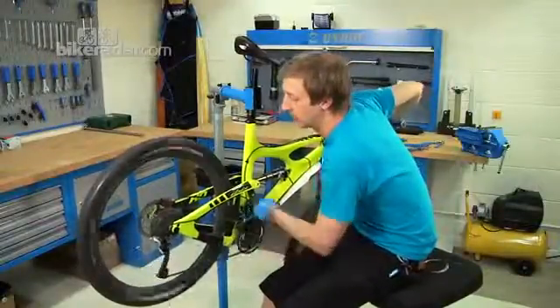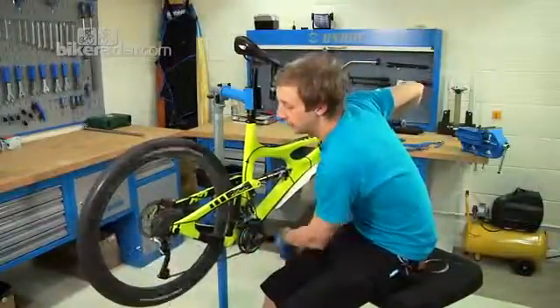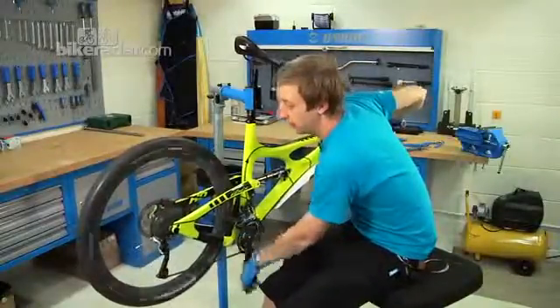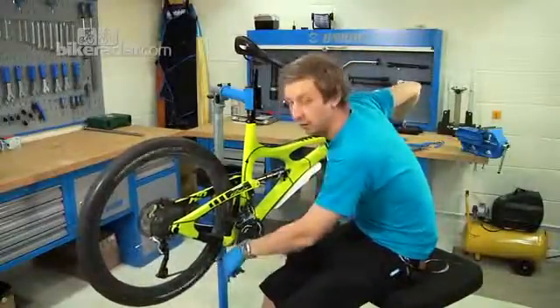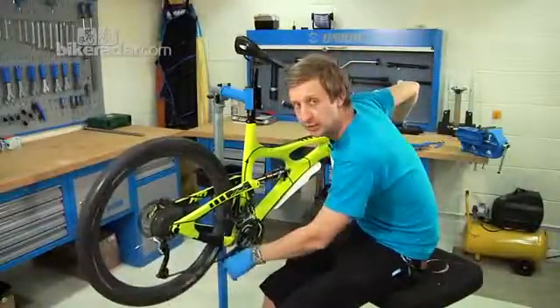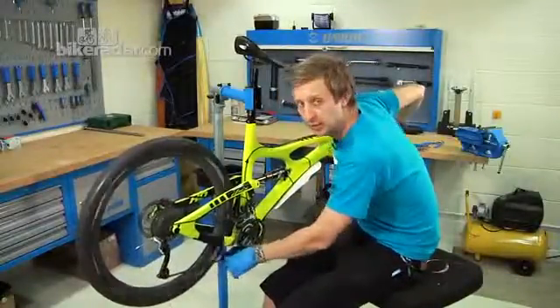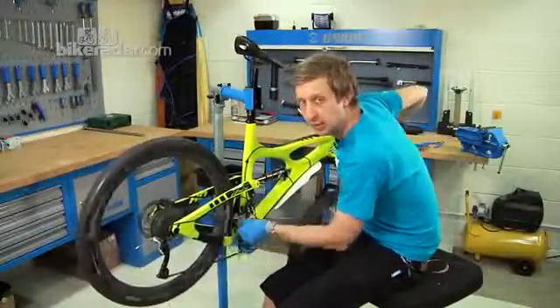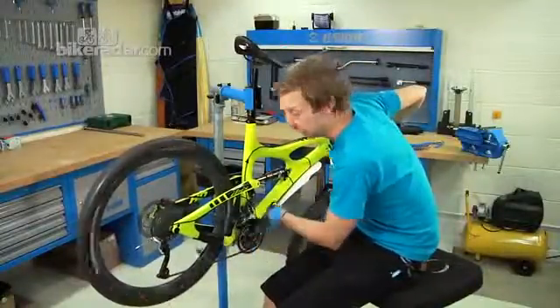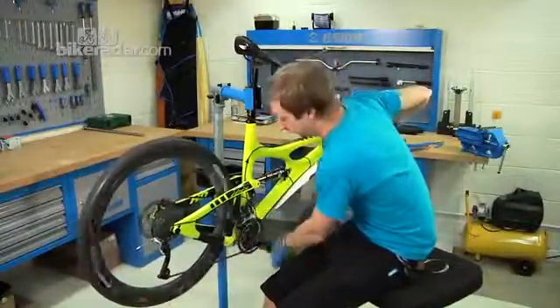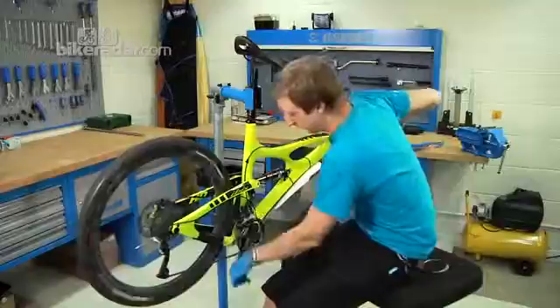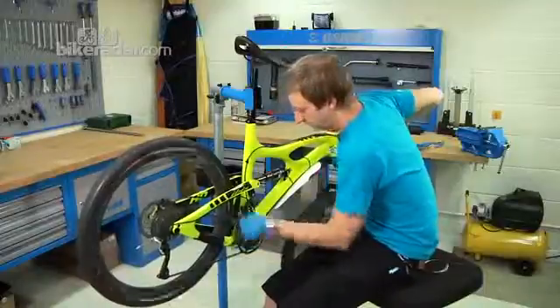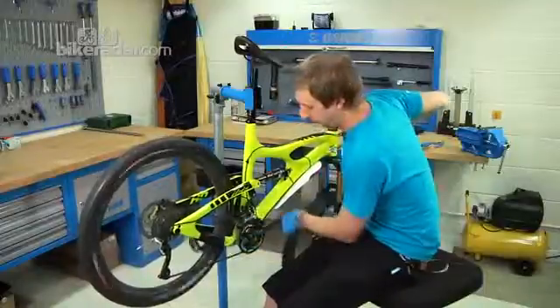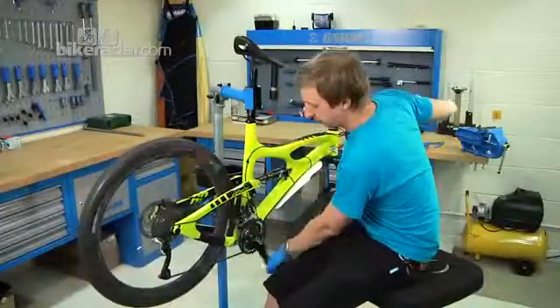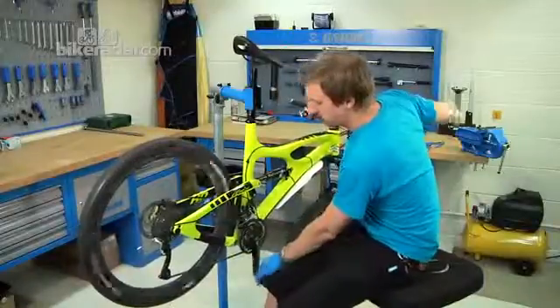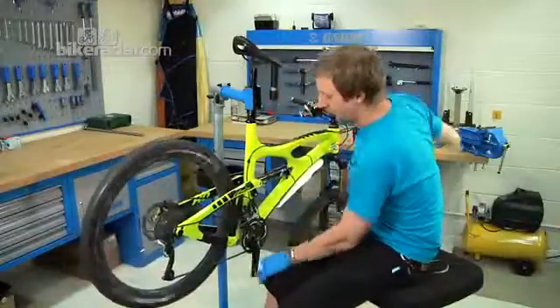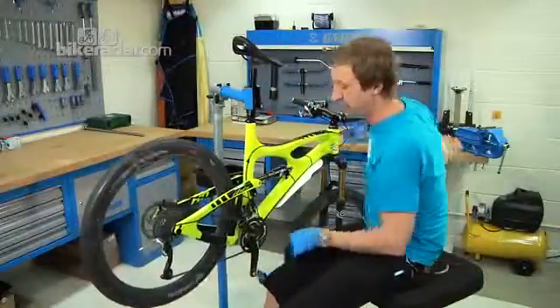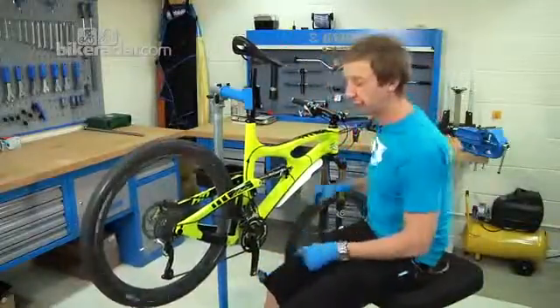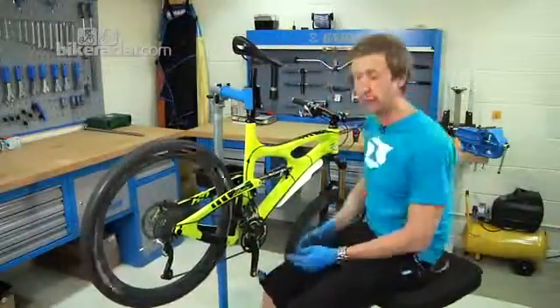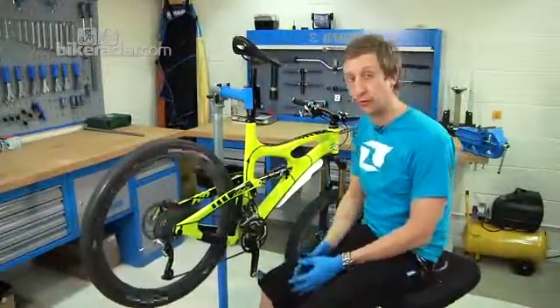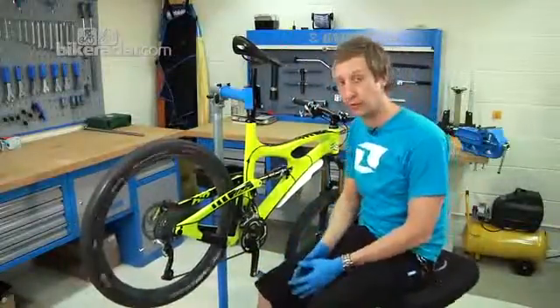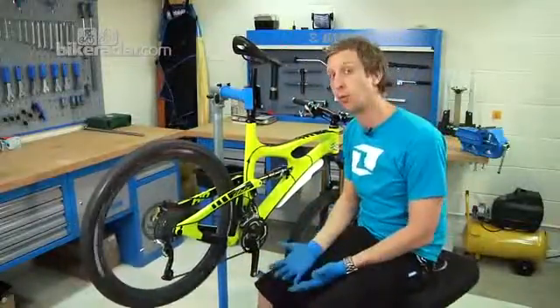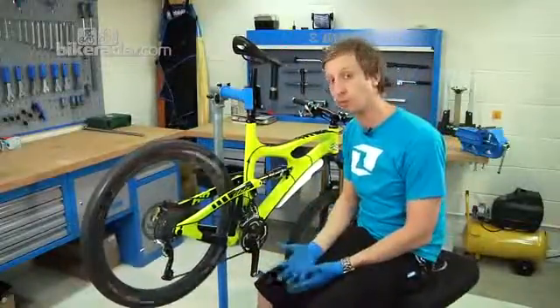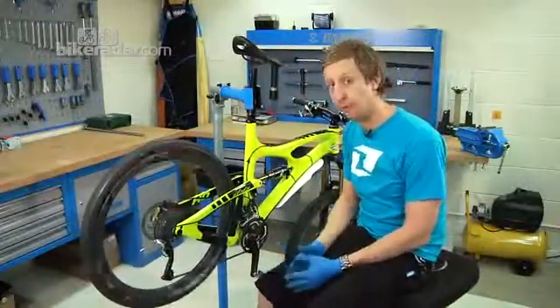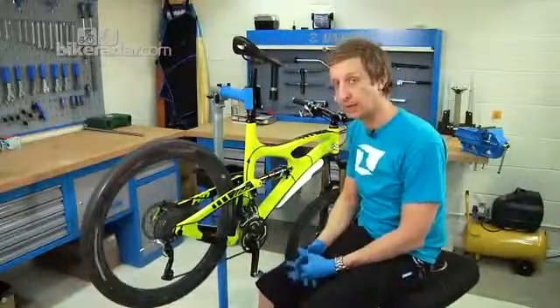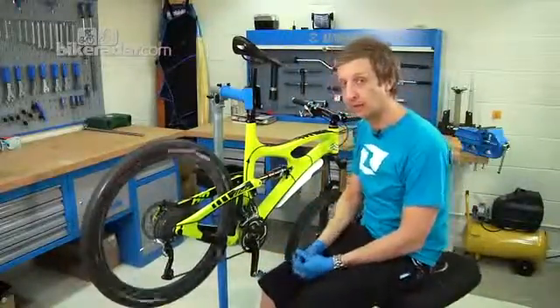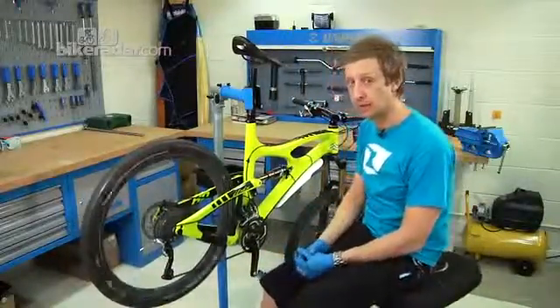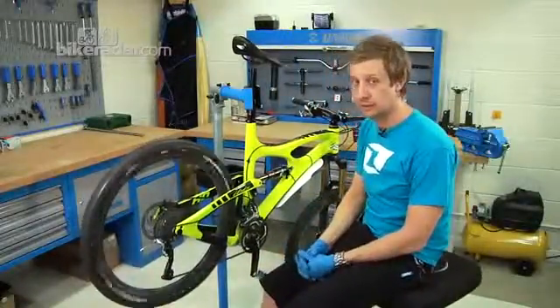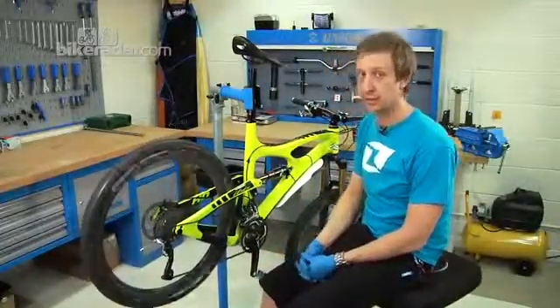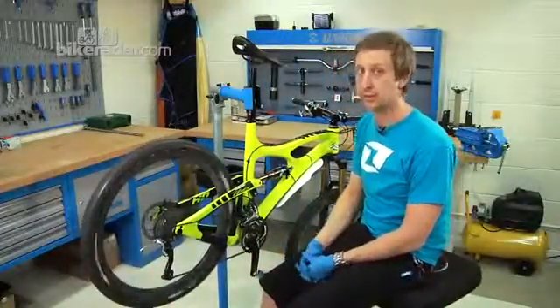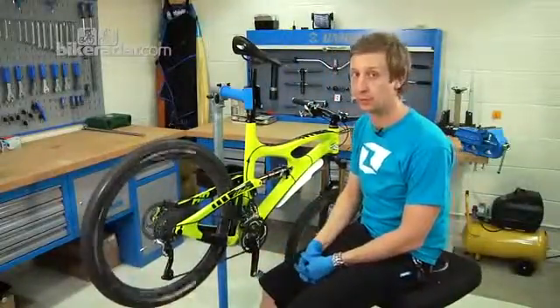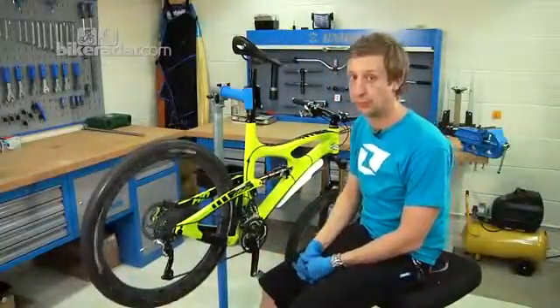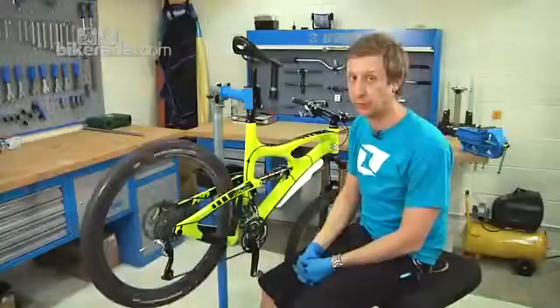You might have noticed there's some slight noise remaining — that's coming from the front derailleur or front mech. That's covered in another tutorial.